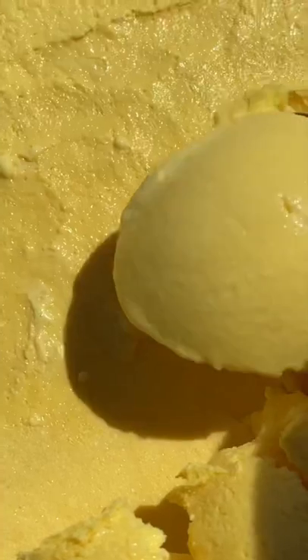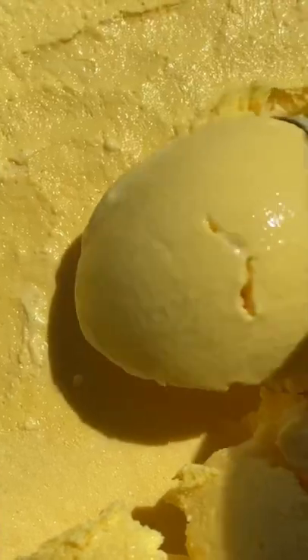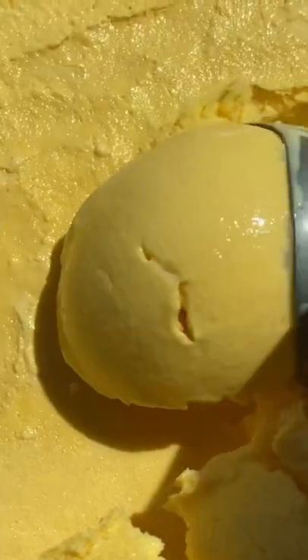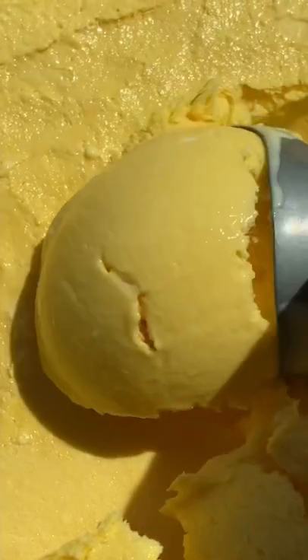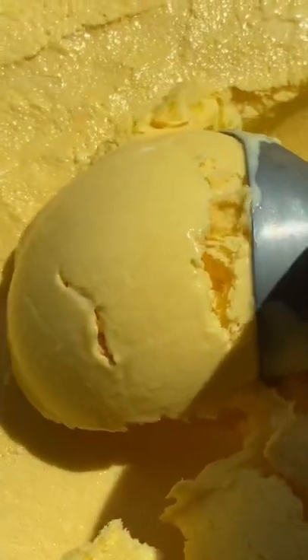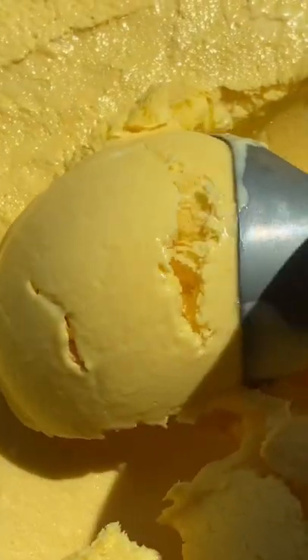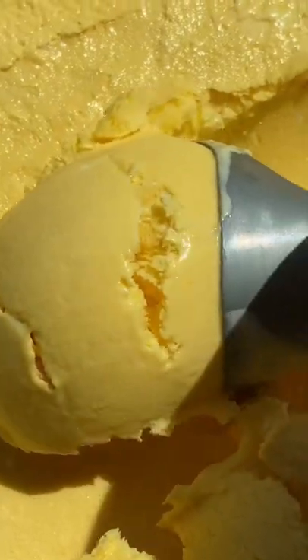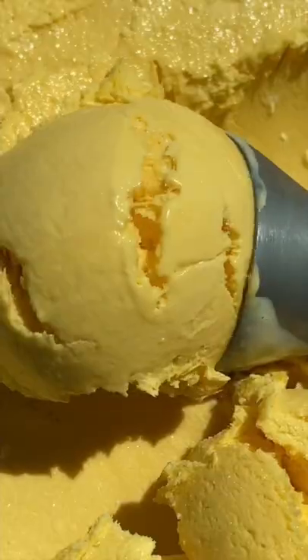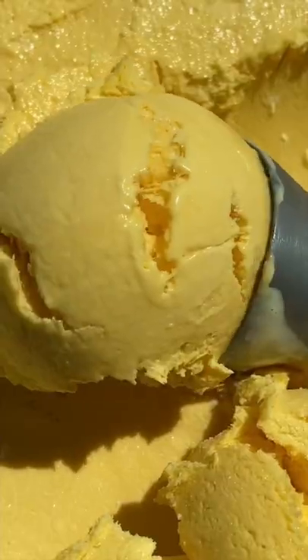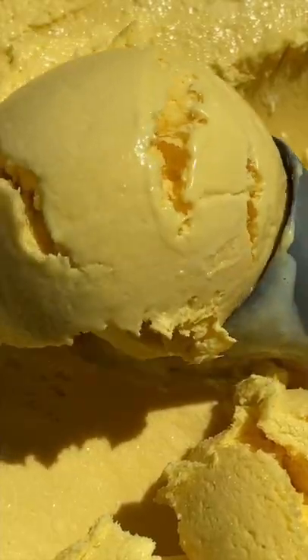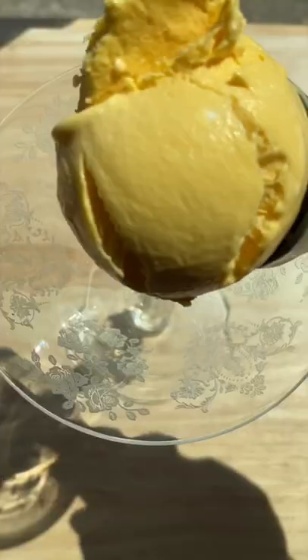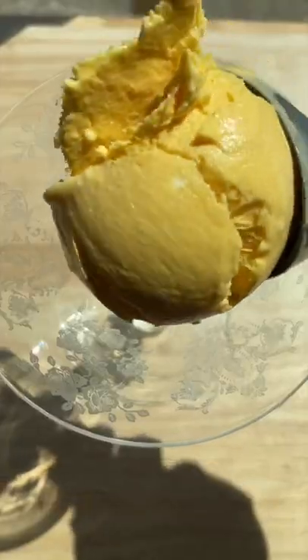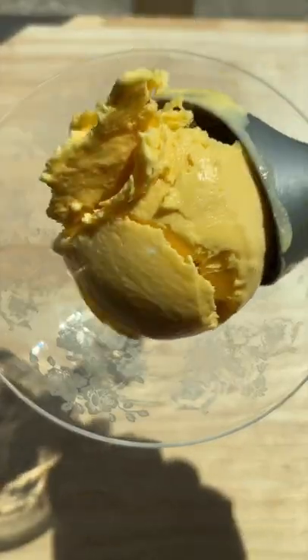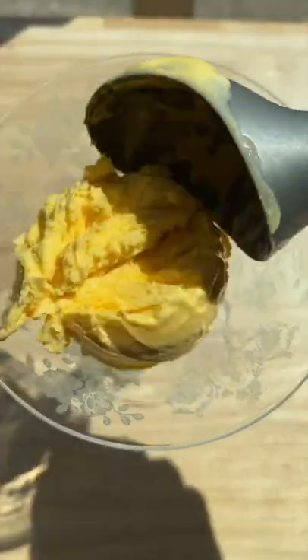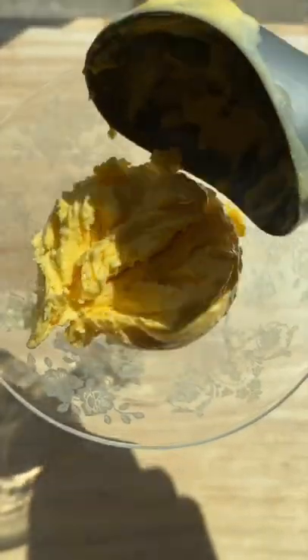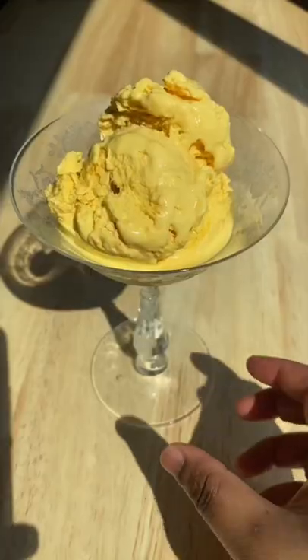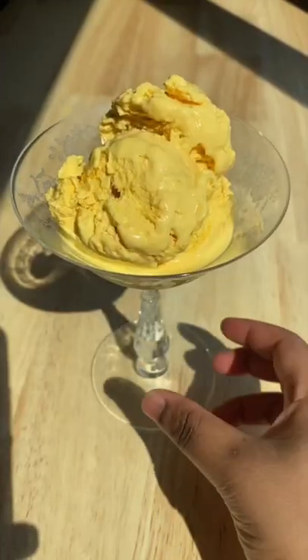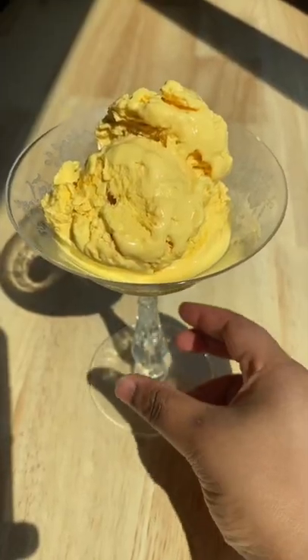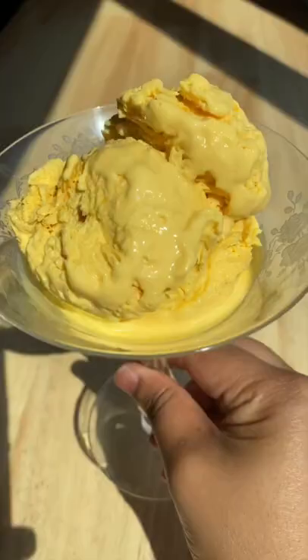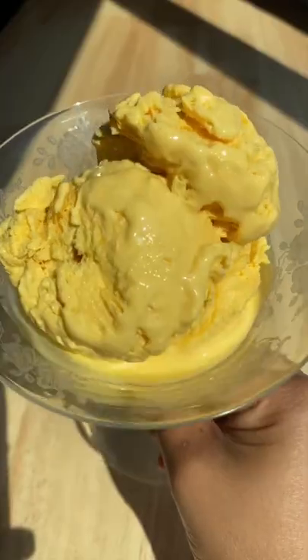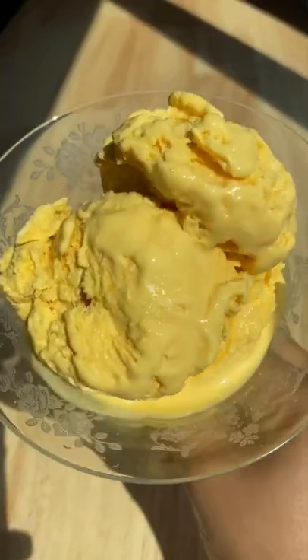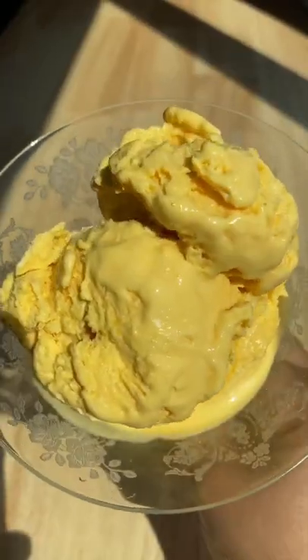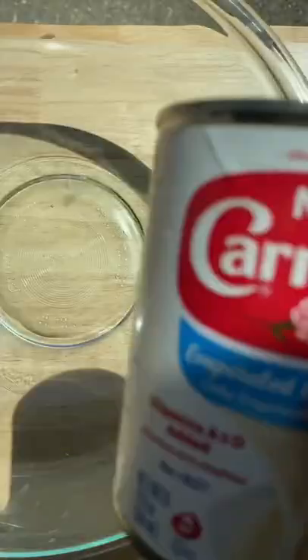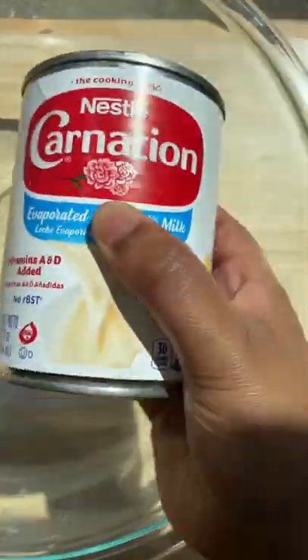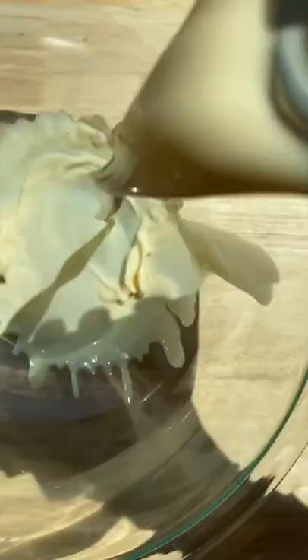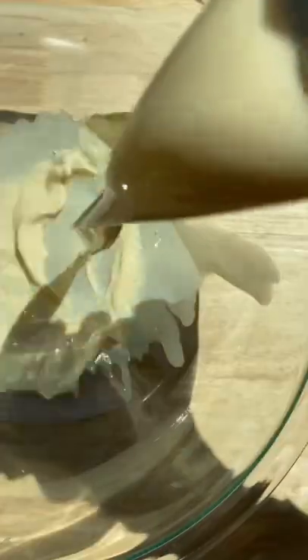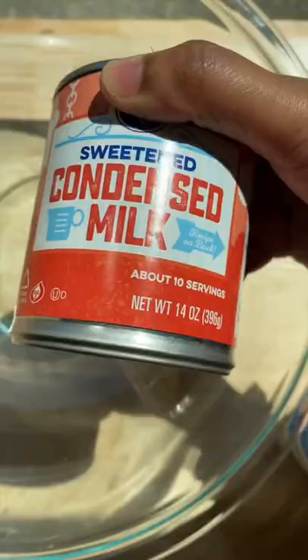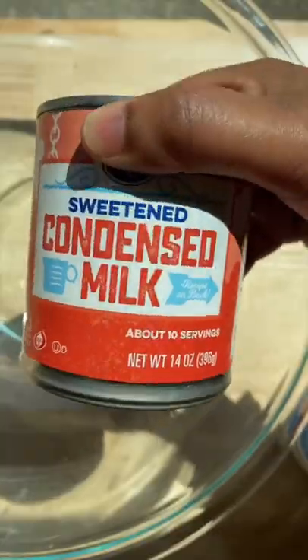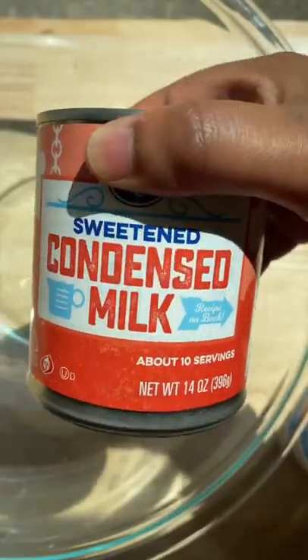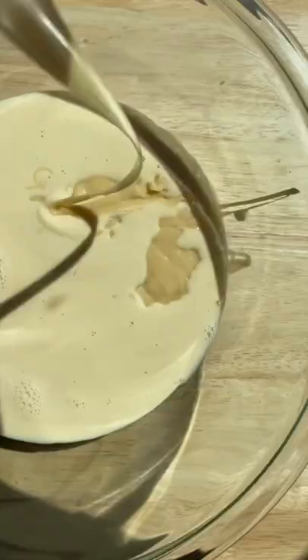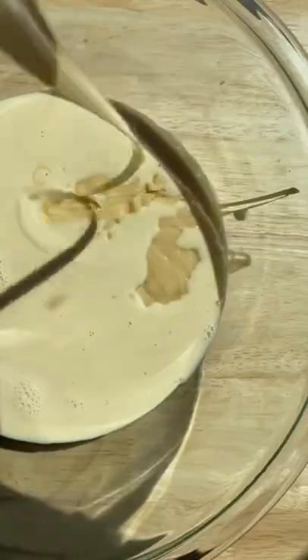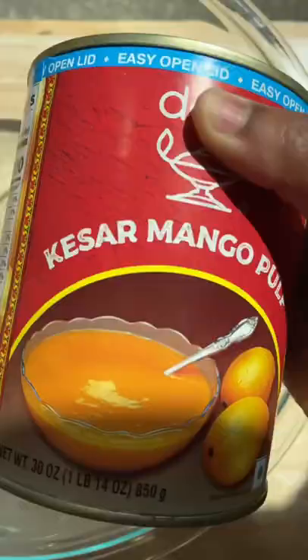I don't know about you, but I've been trying to get my hands on some juicy mangoes, but they're so hard to get even during mango season.